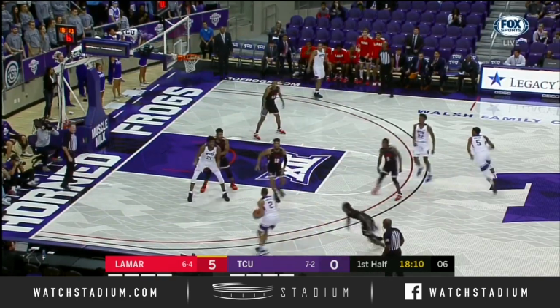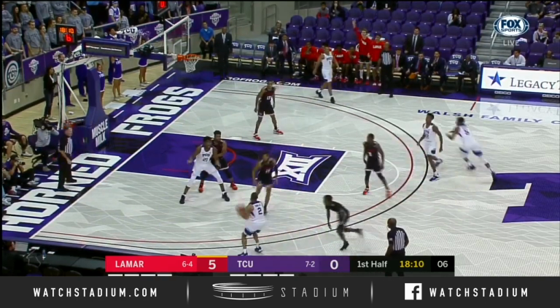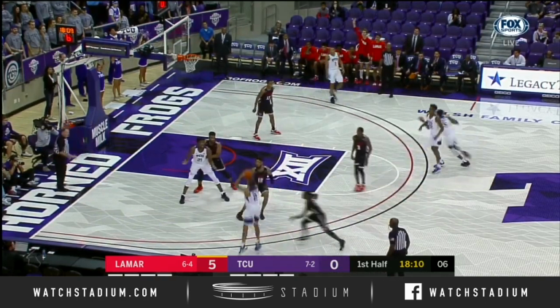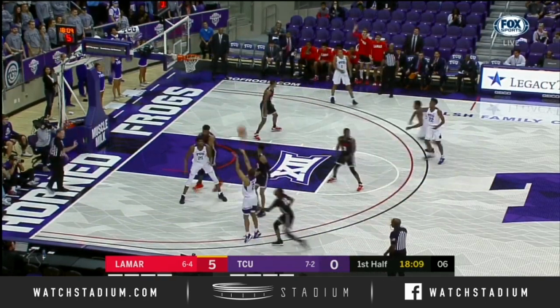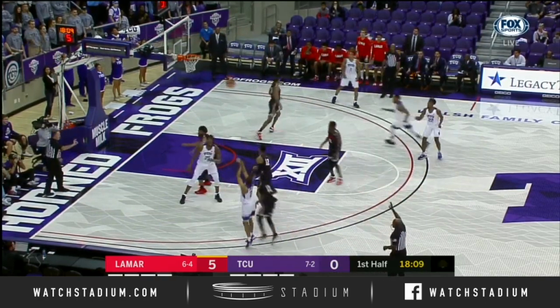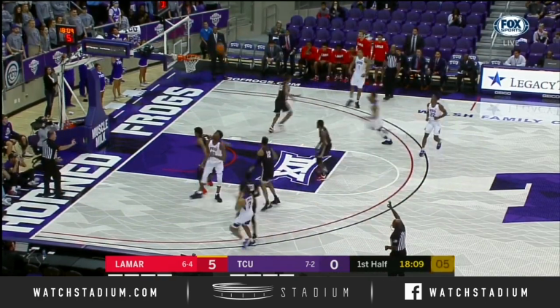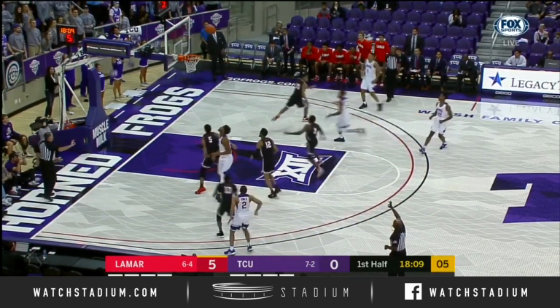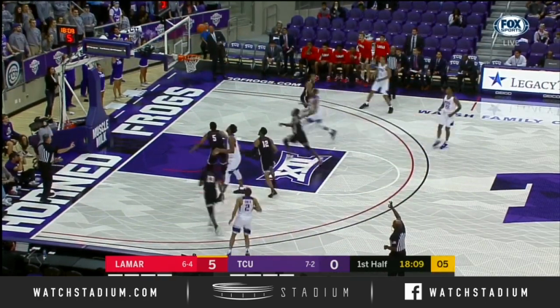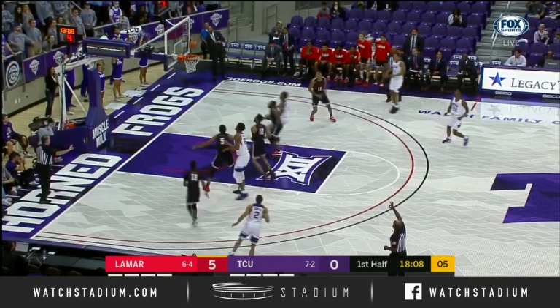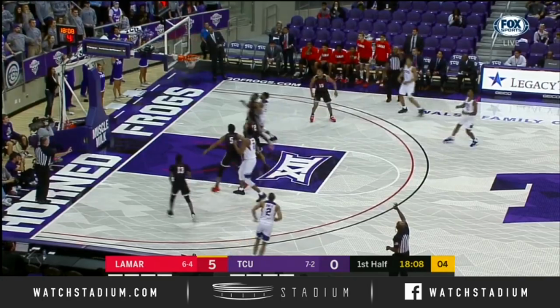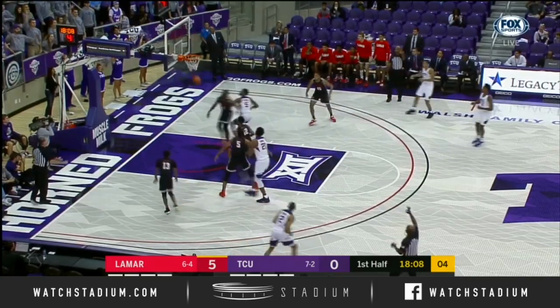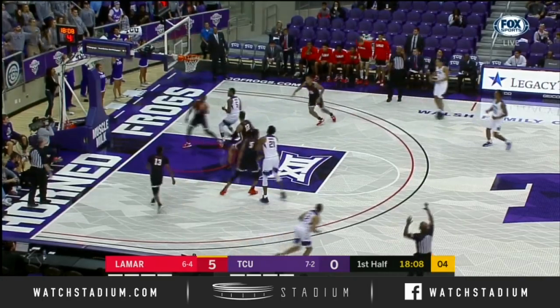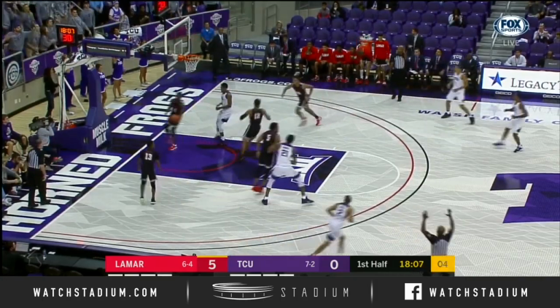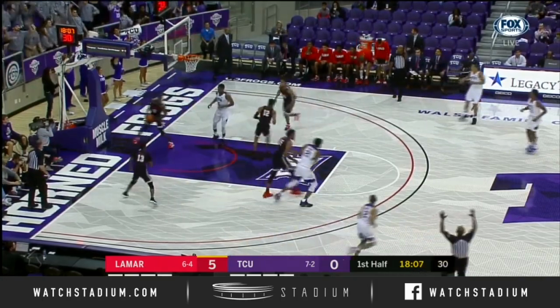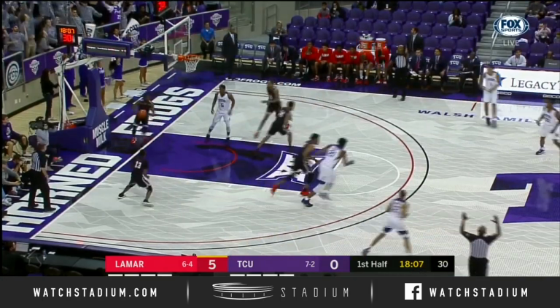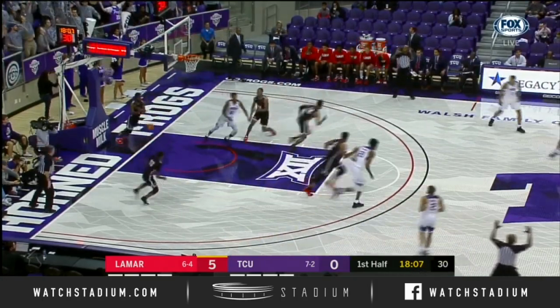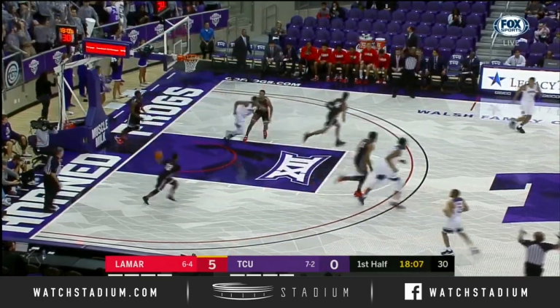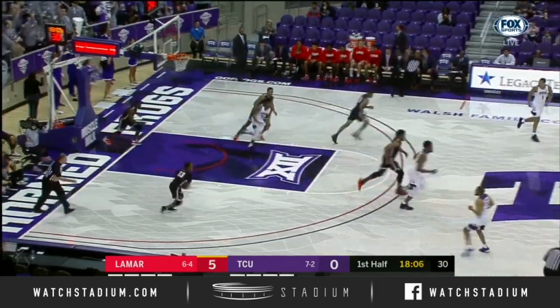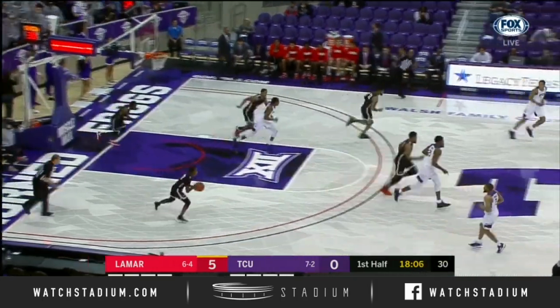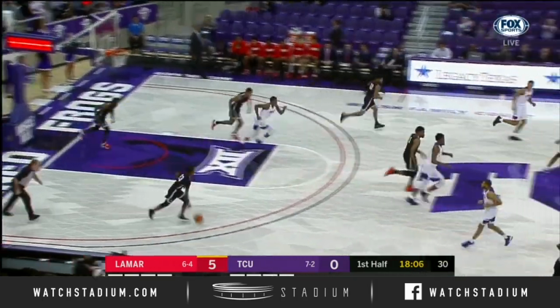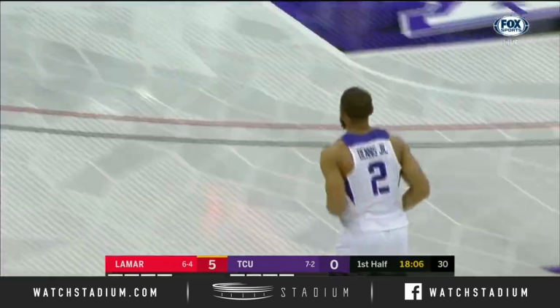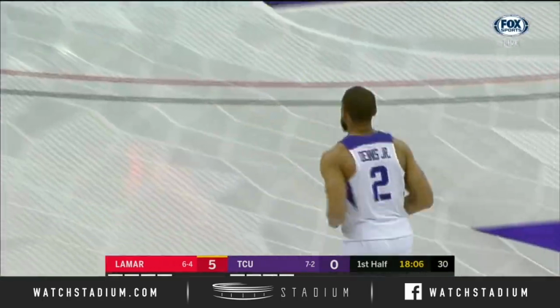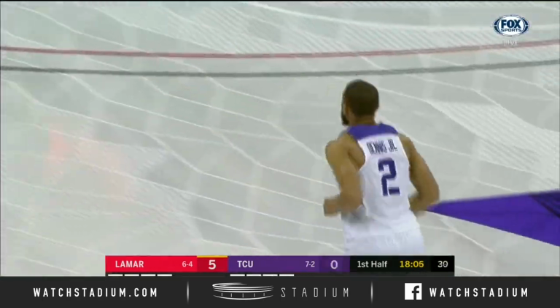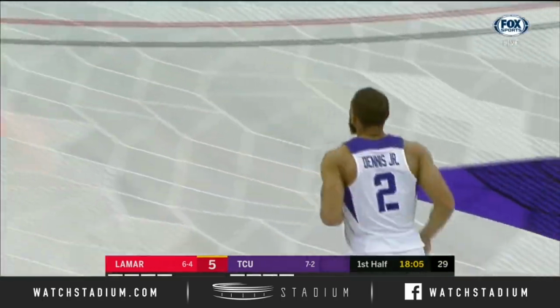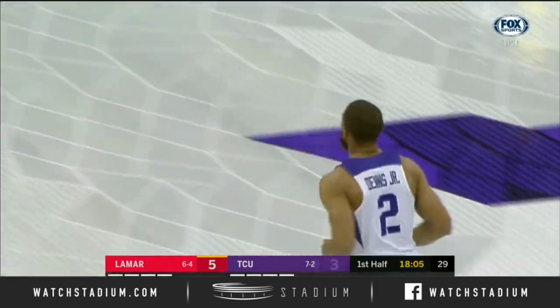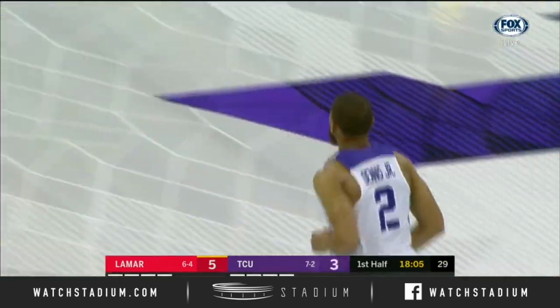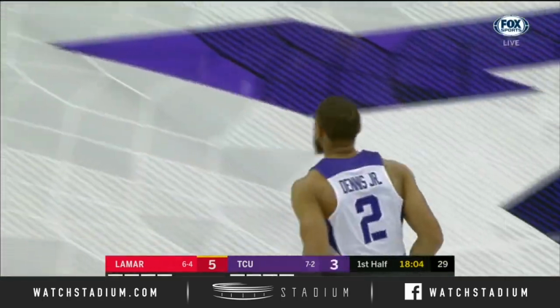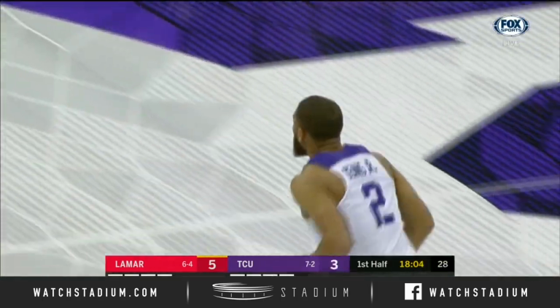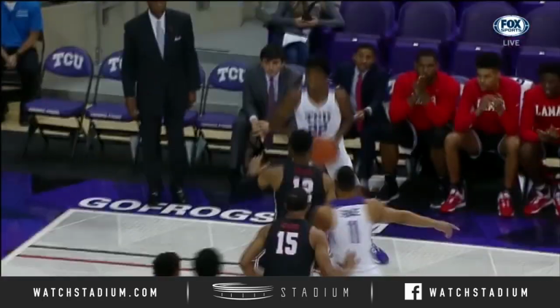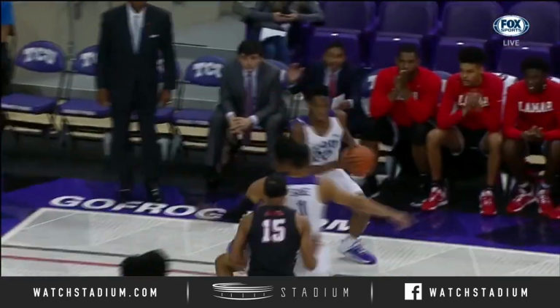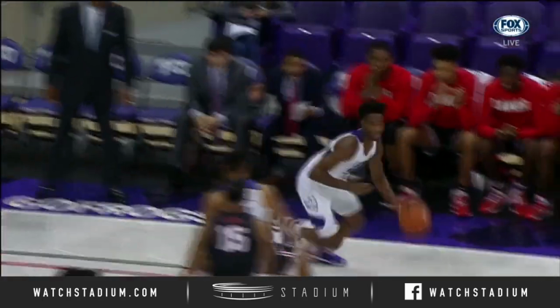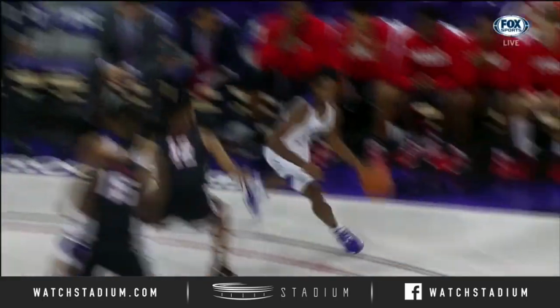Buster got his hand on that one. Frogs get the jumper. That was actually an amazing concentration play — shot ticket.